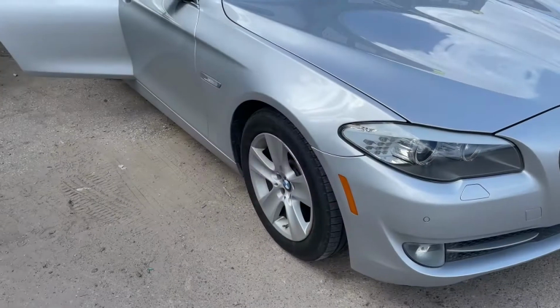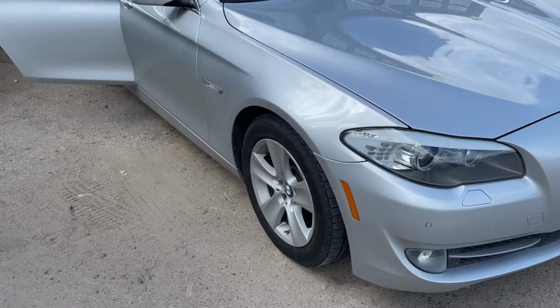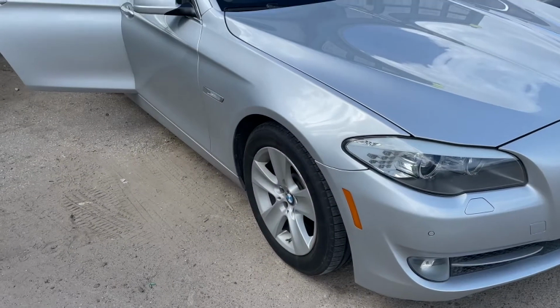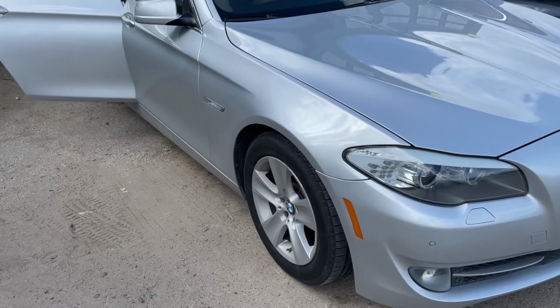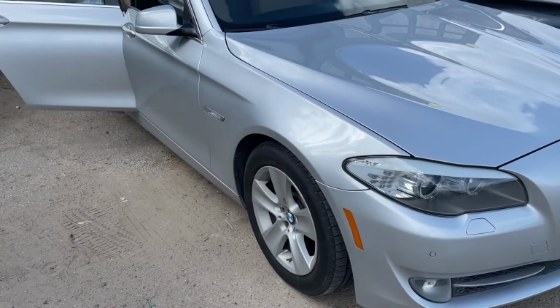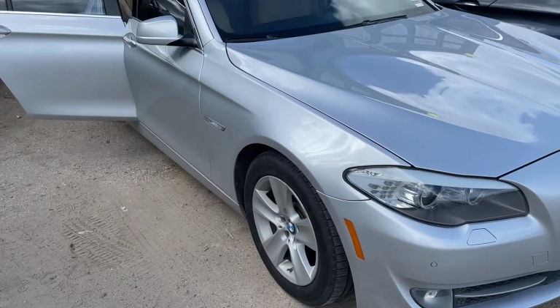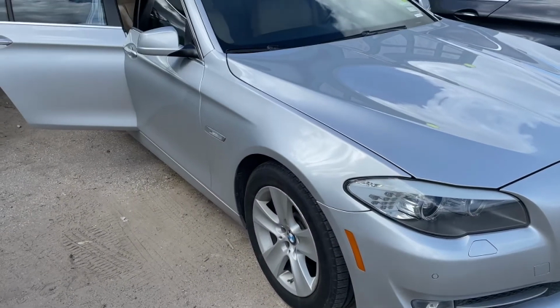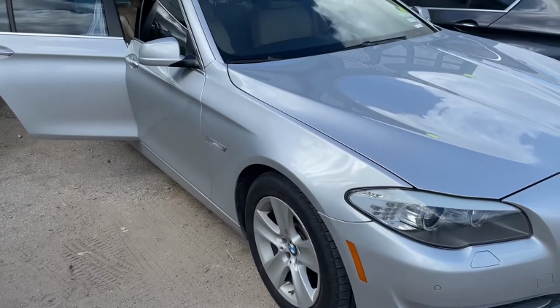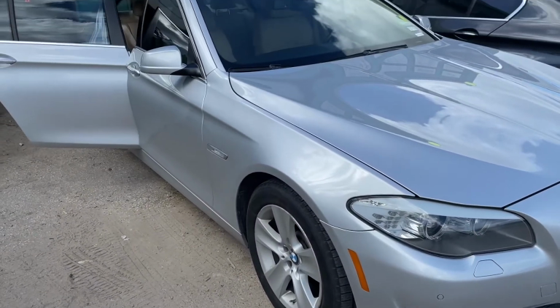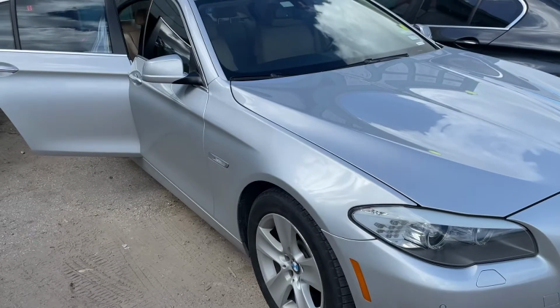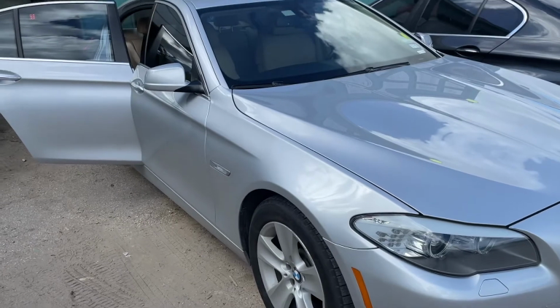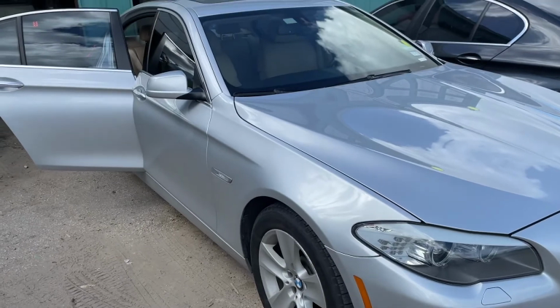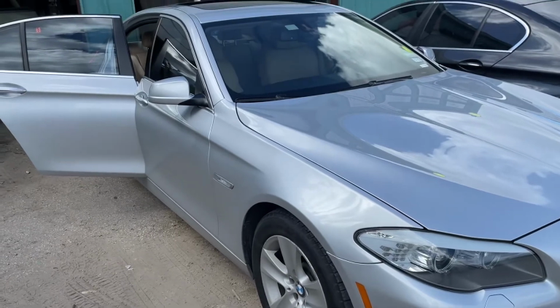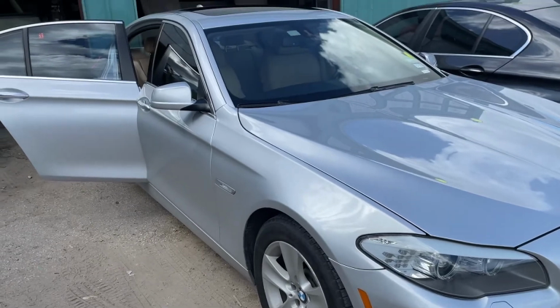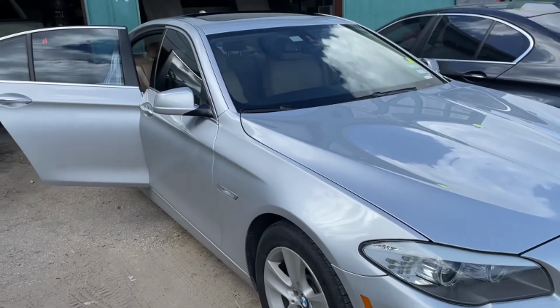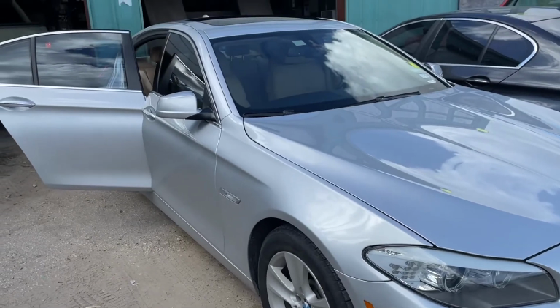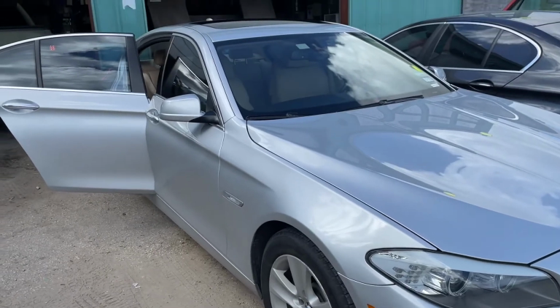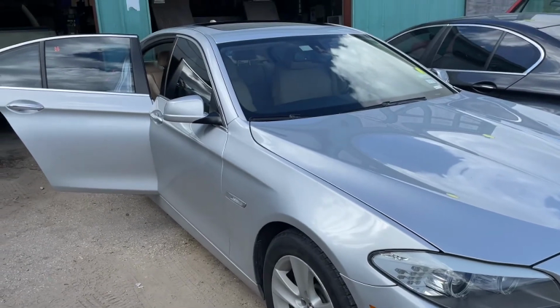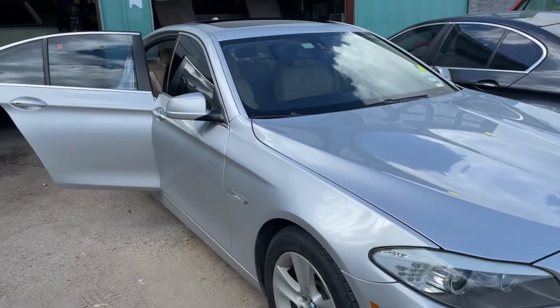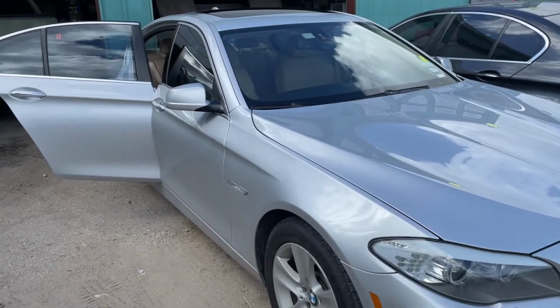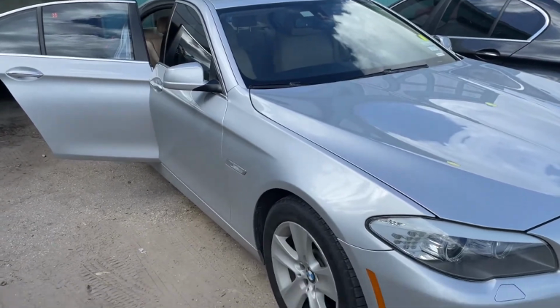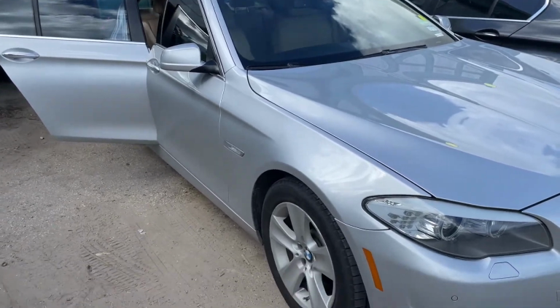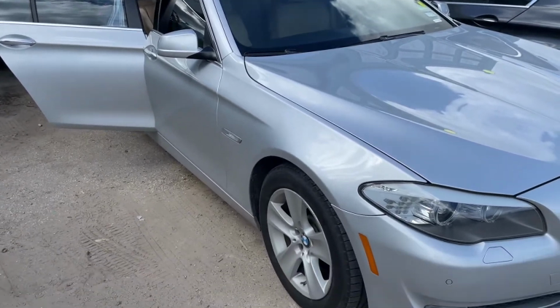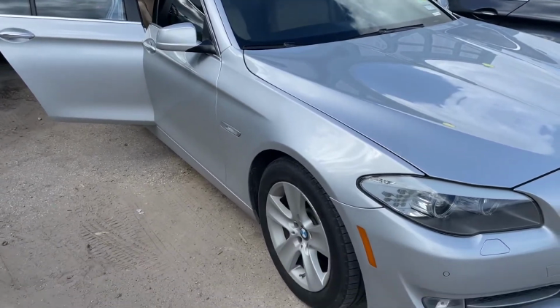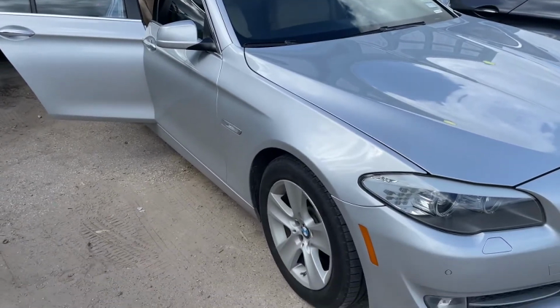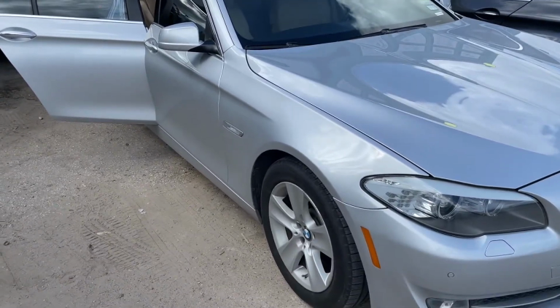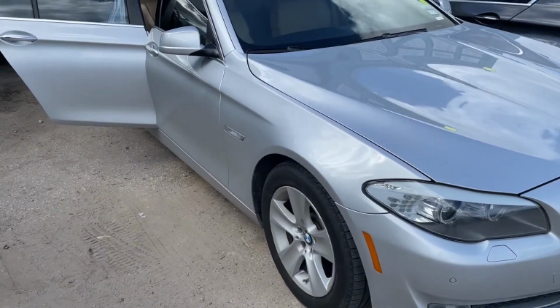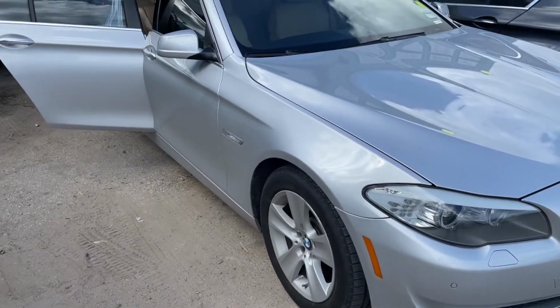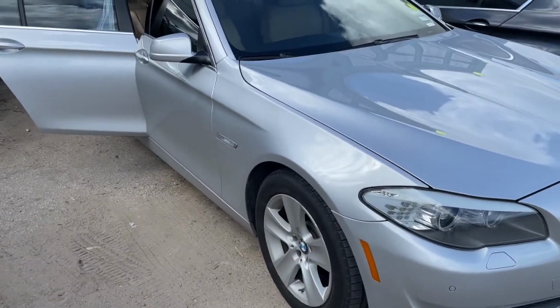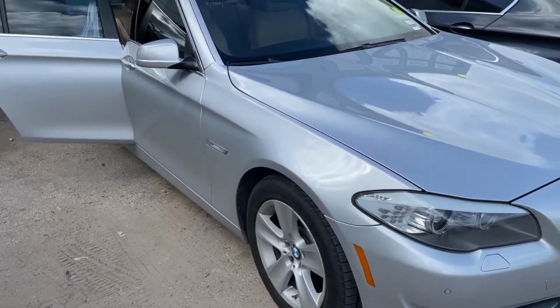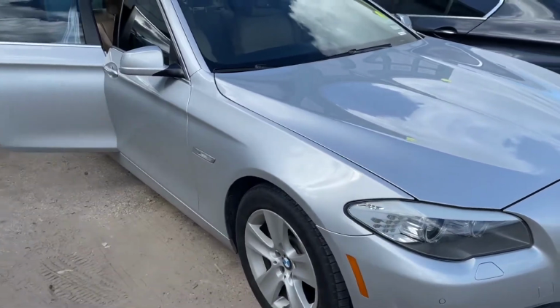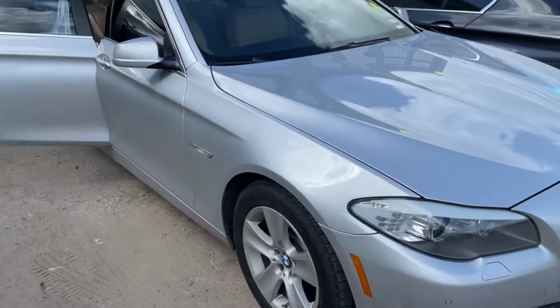Today we have a 2013 BMW 528i. We'll be replacing the trunk lock actuator.